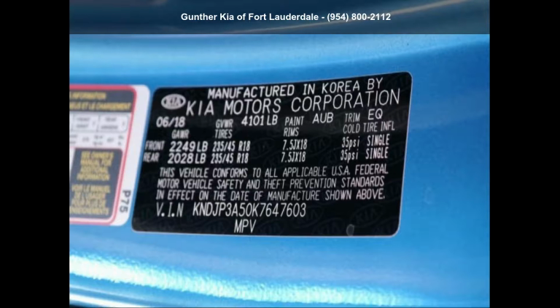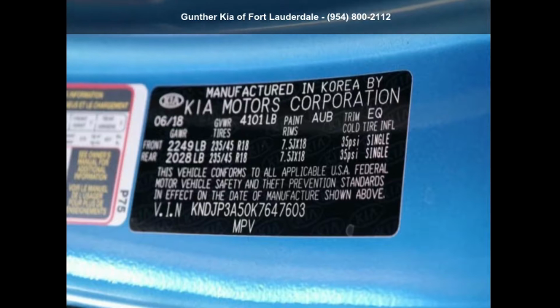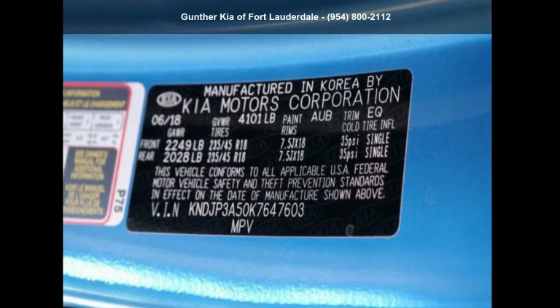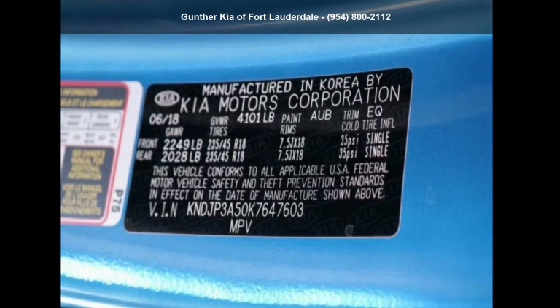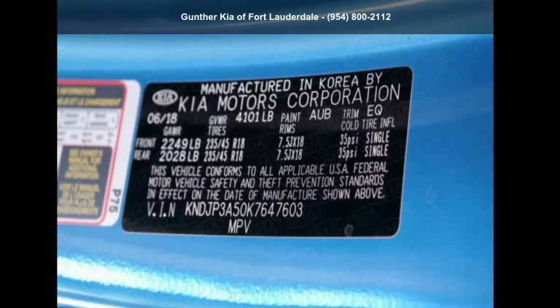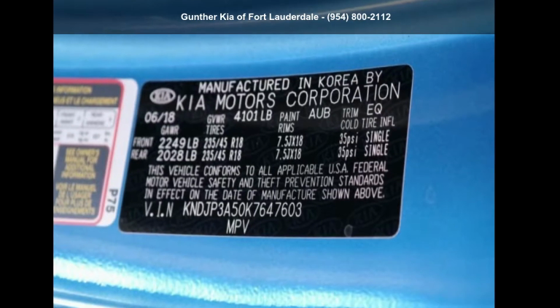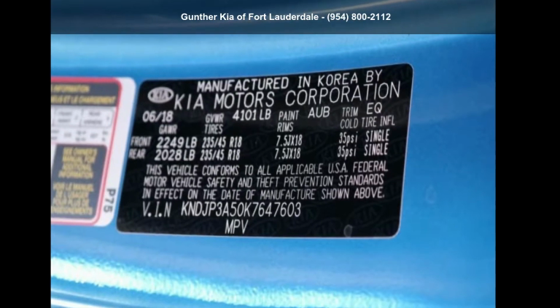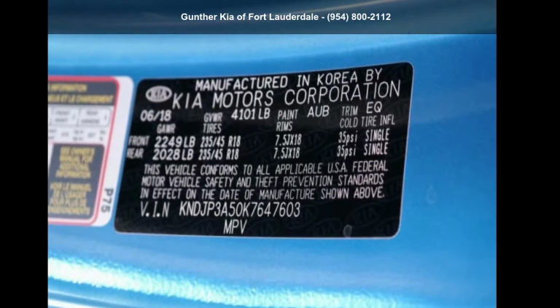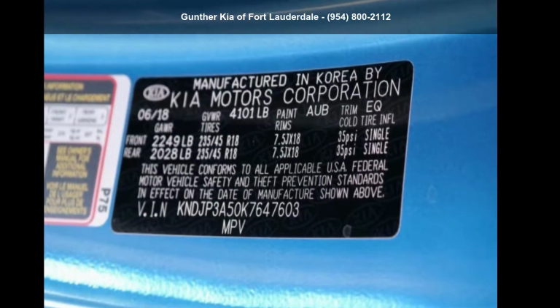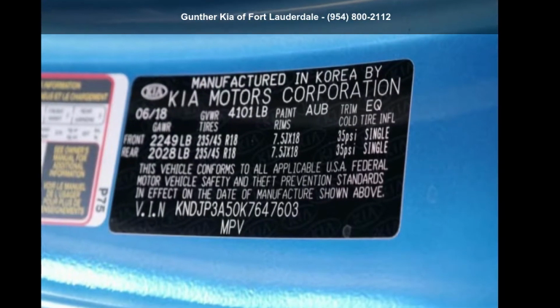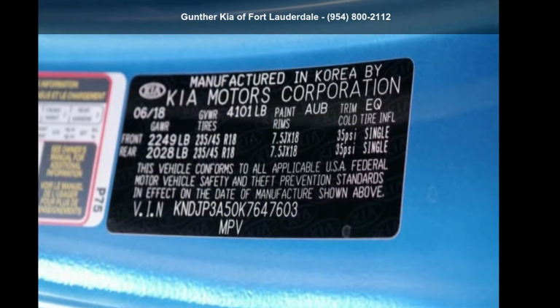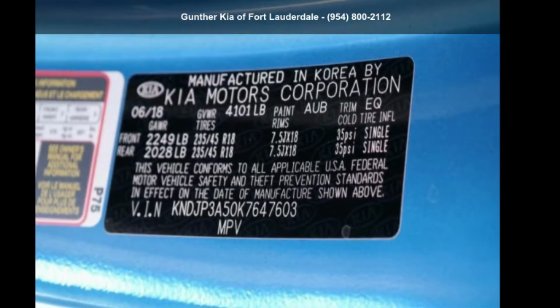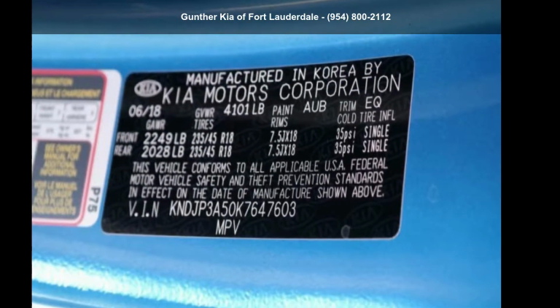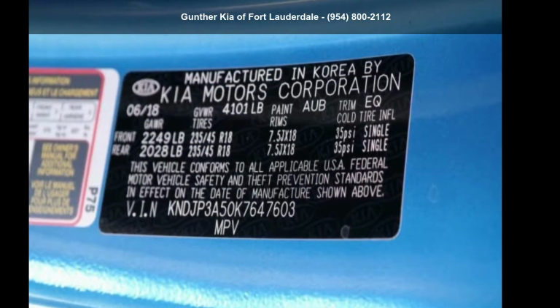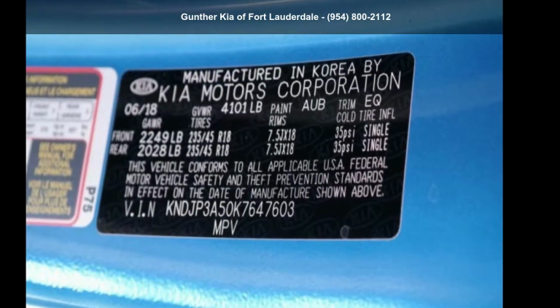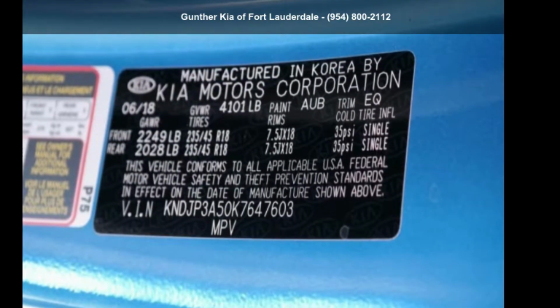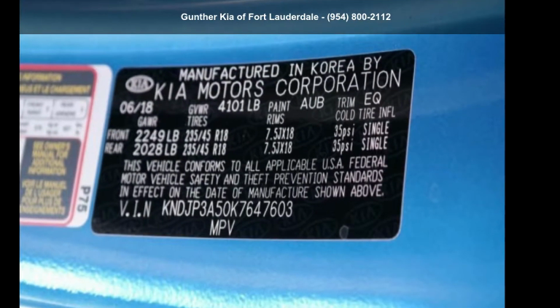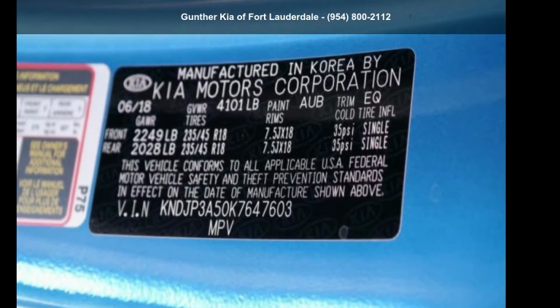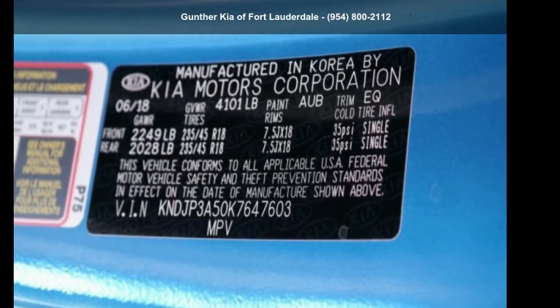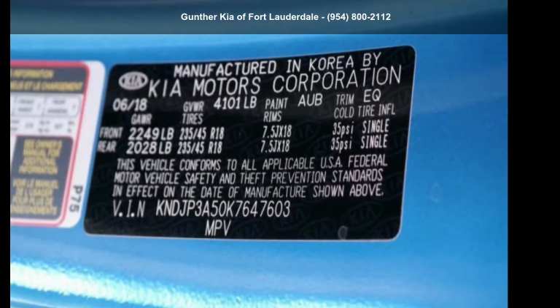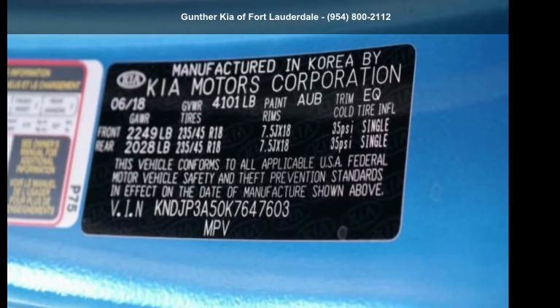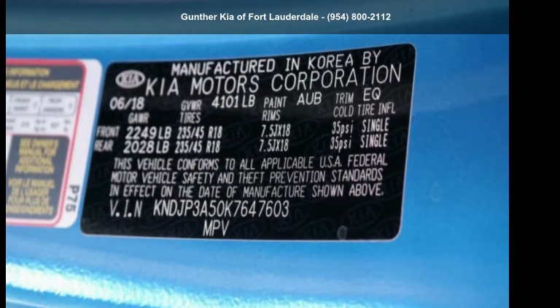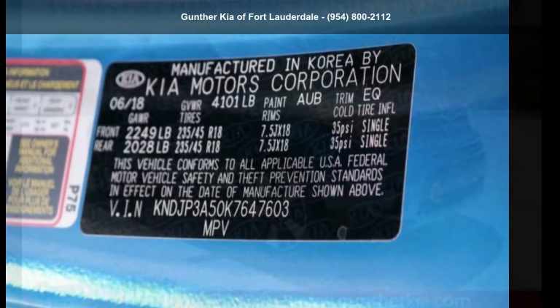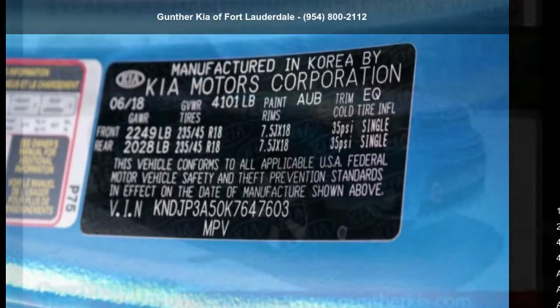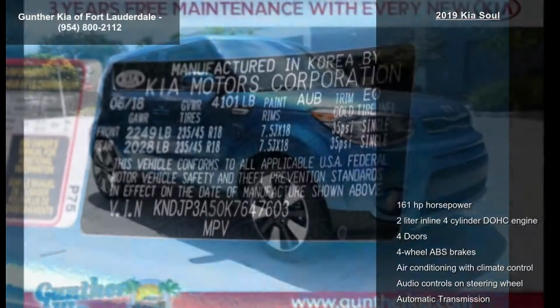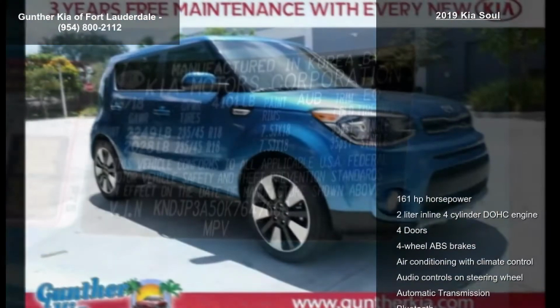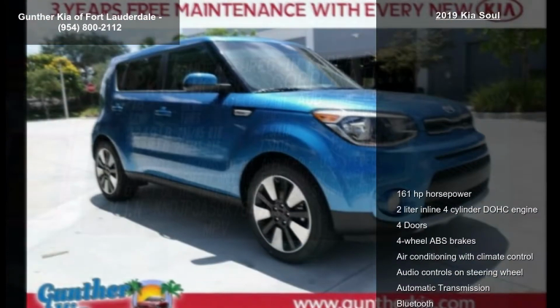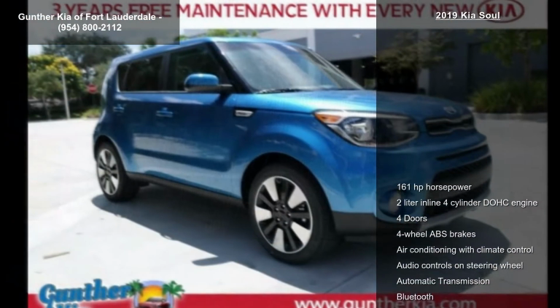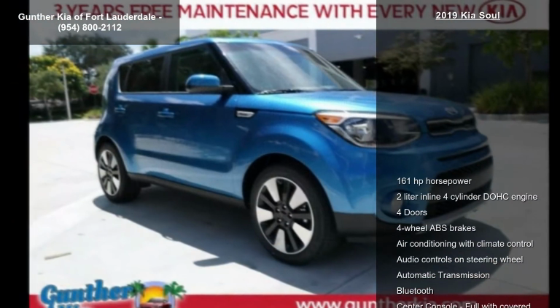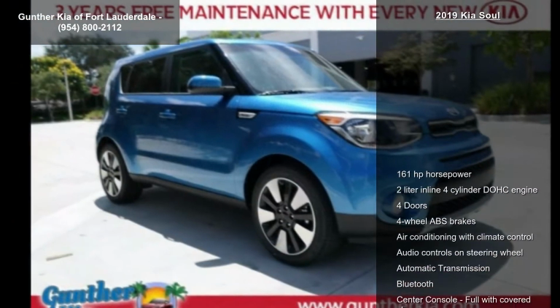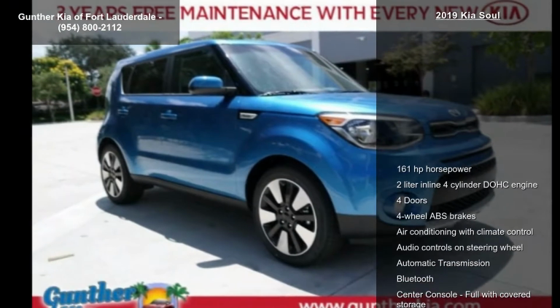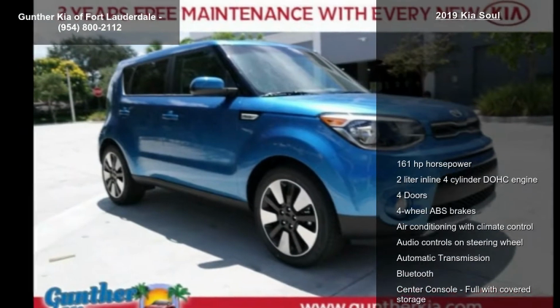Check out this Kia 2019 Soul. This may be the set of wheels you've been looking for.